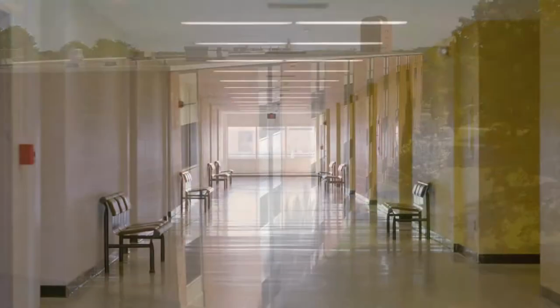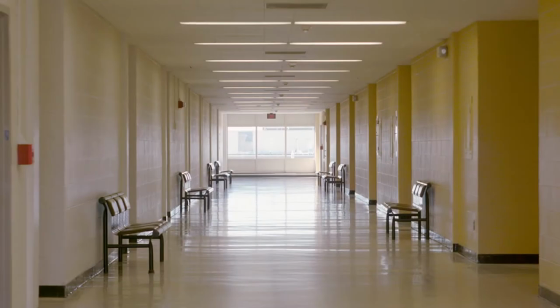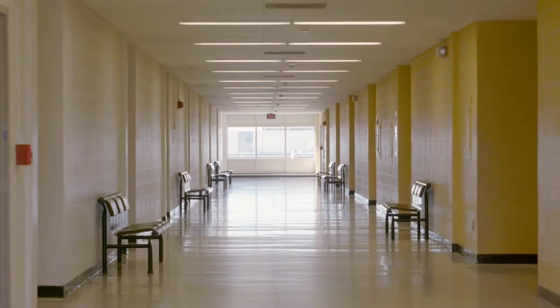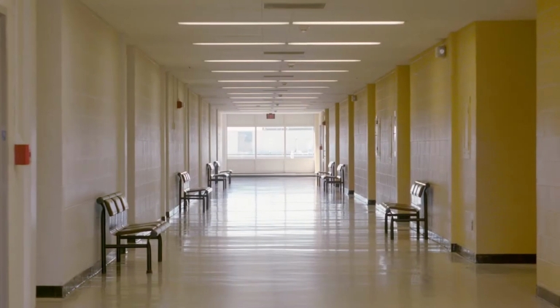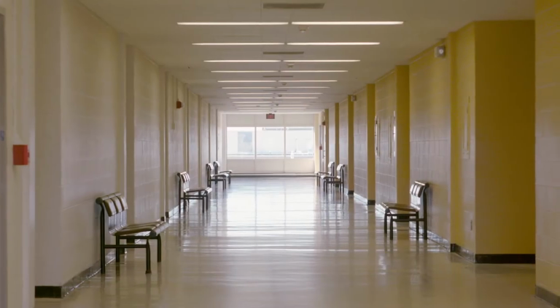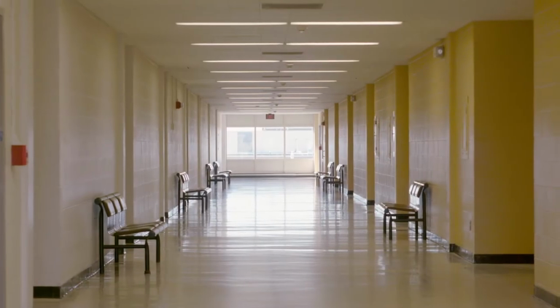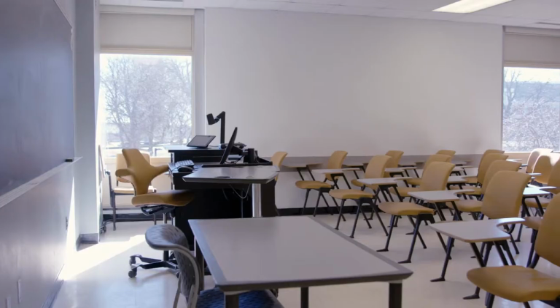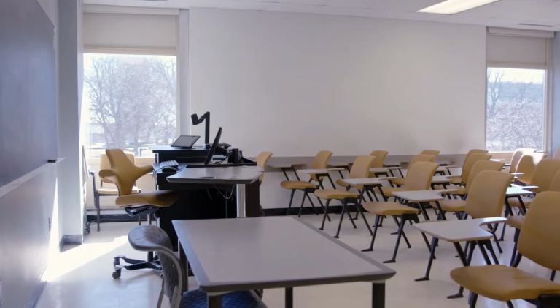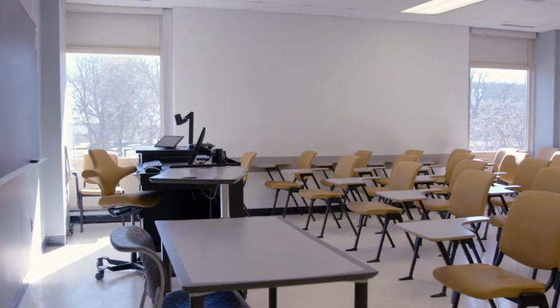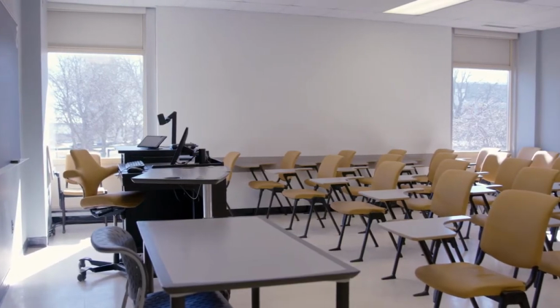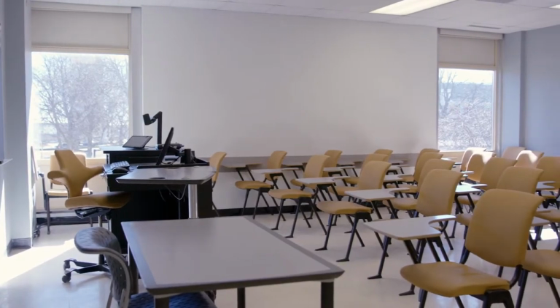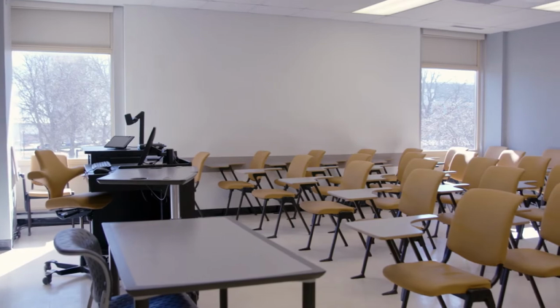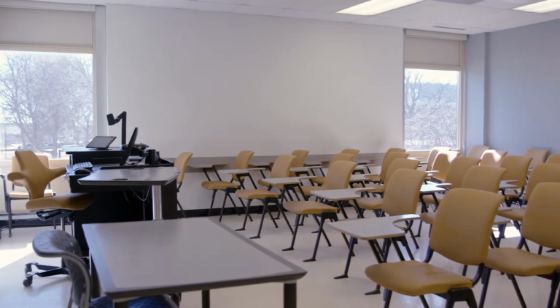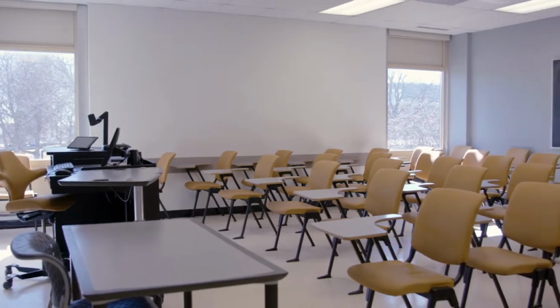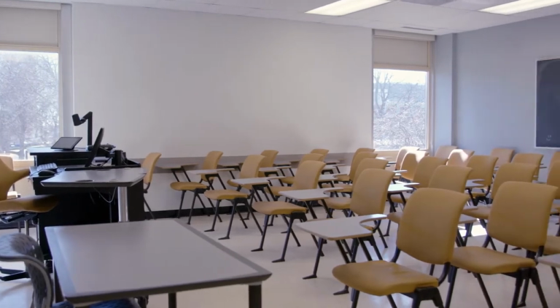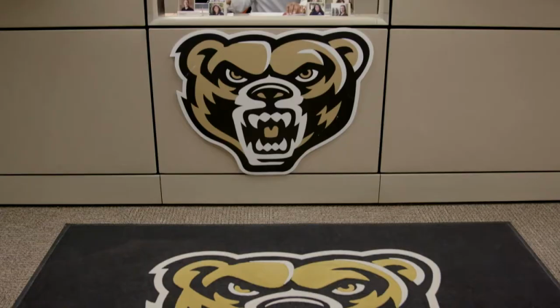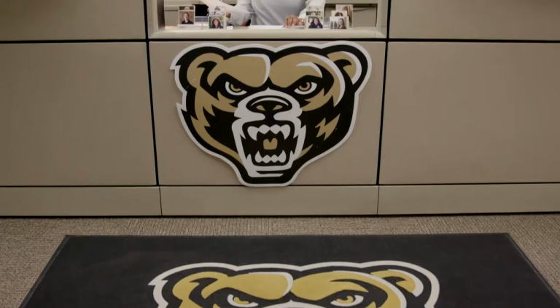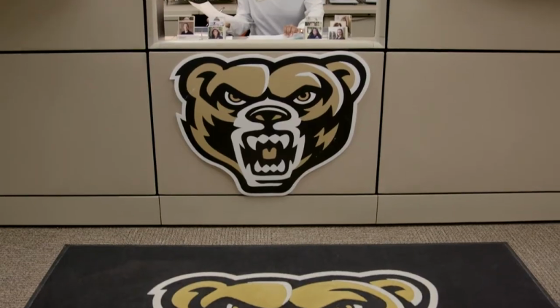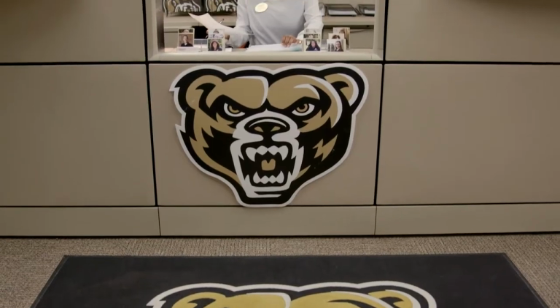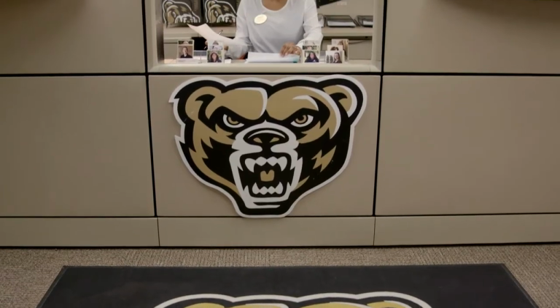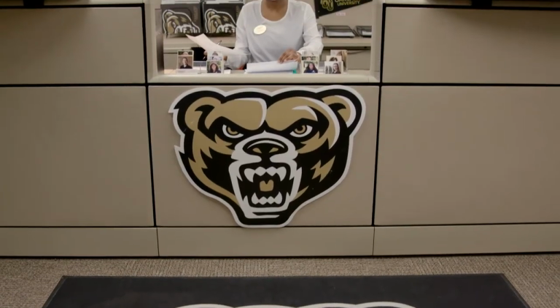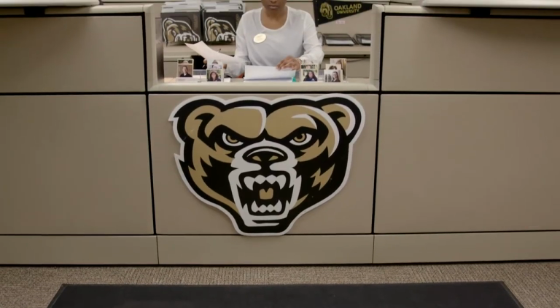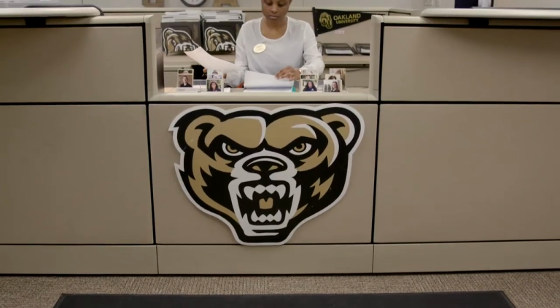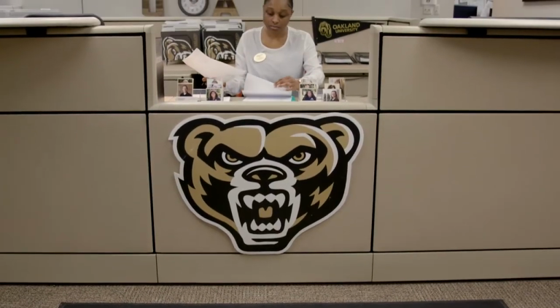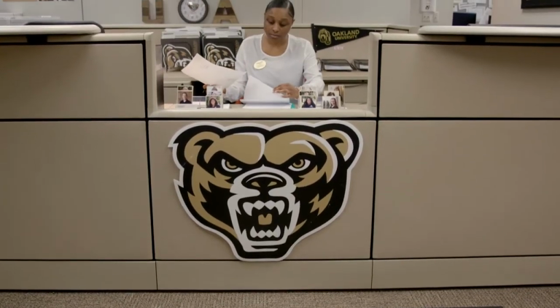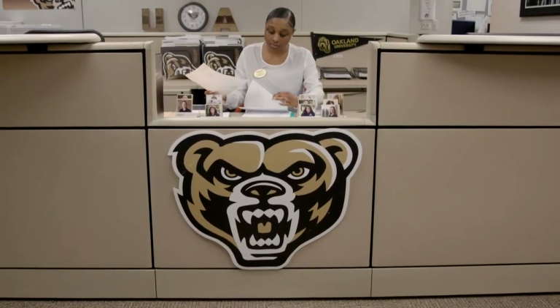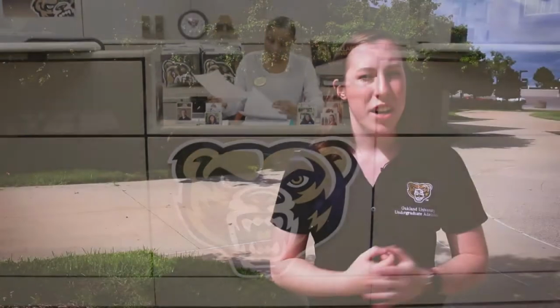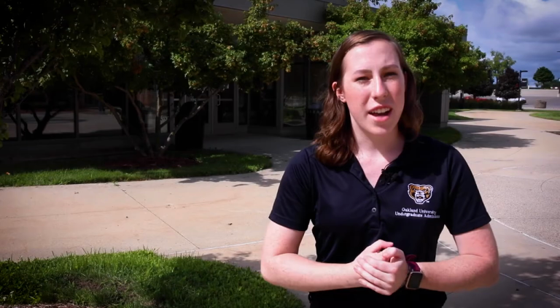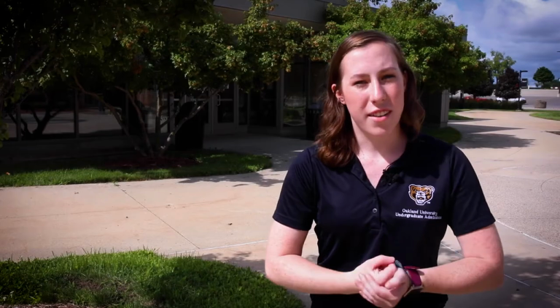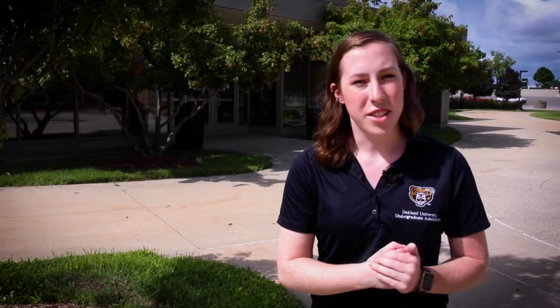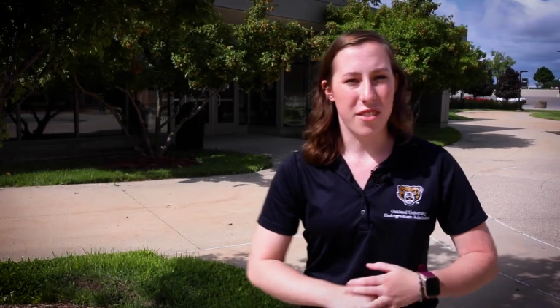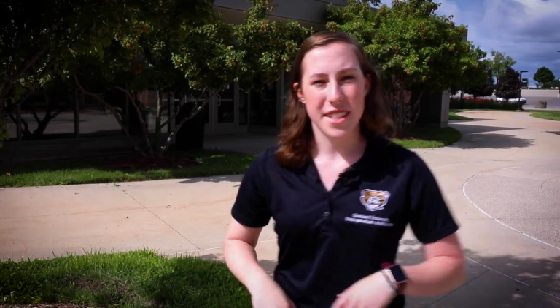They held 39 different classrooms, two laboratories, two lecture halls, a library, and administrative and faculty offices.